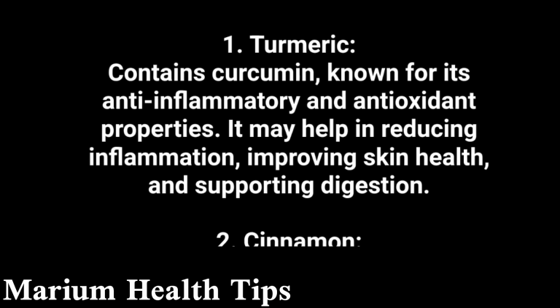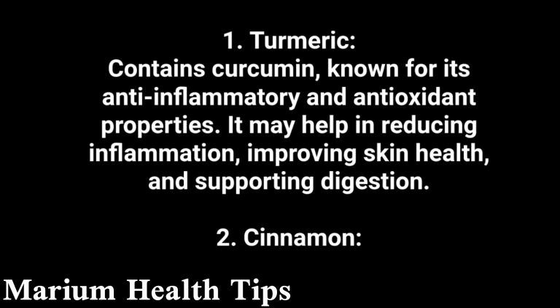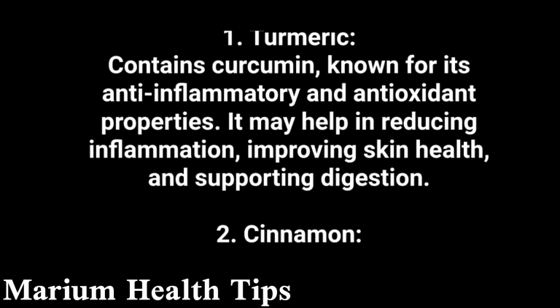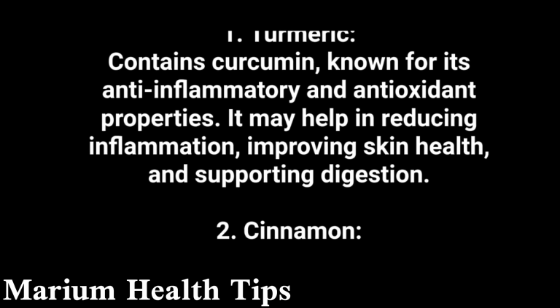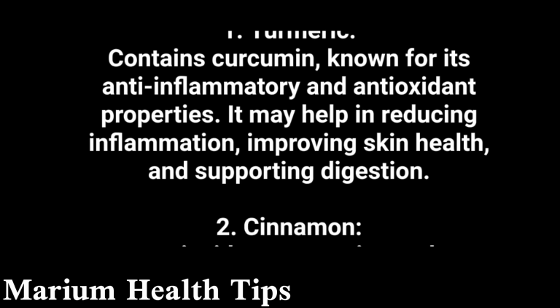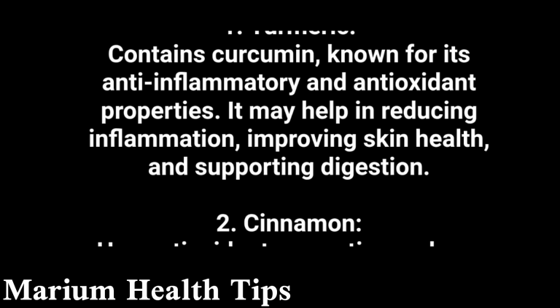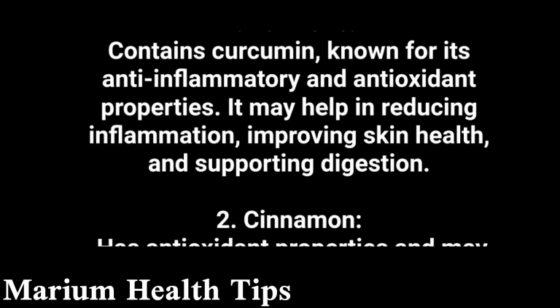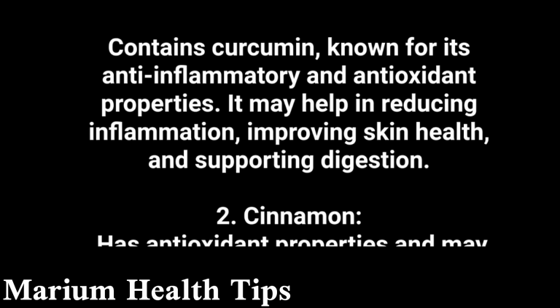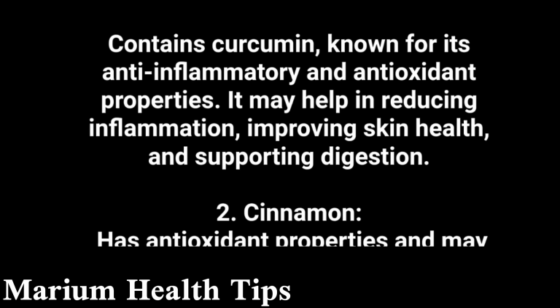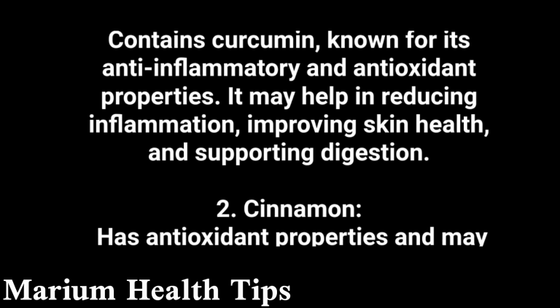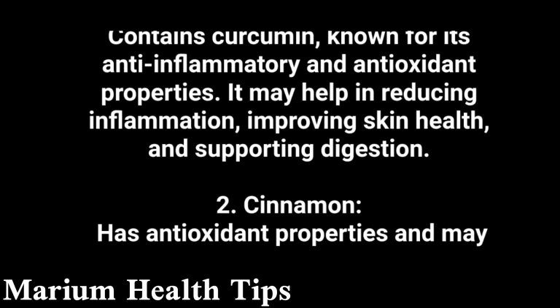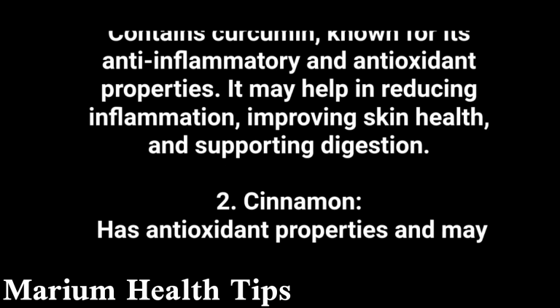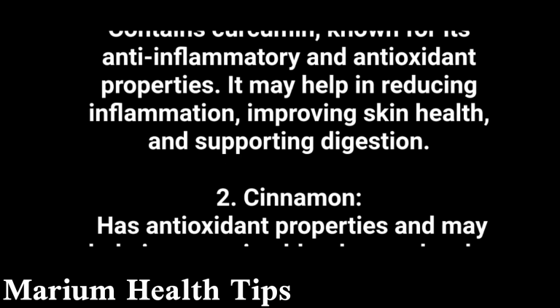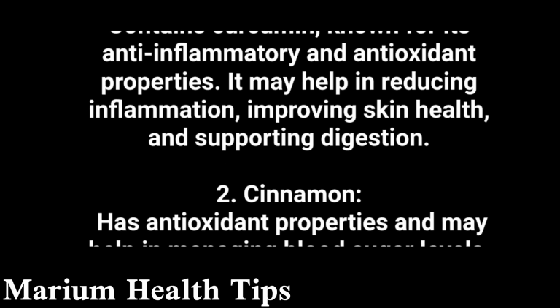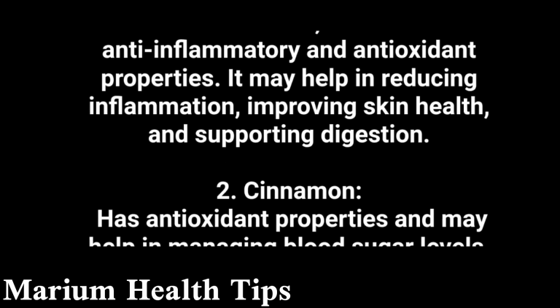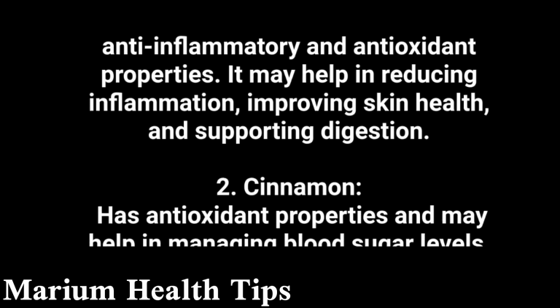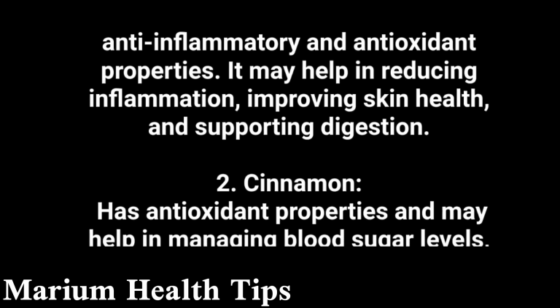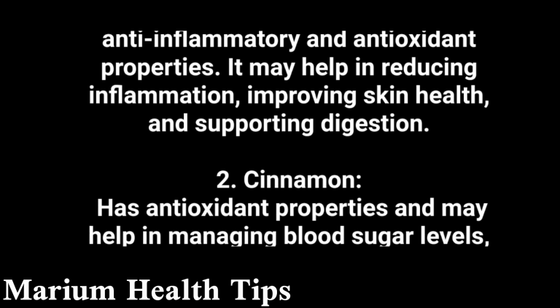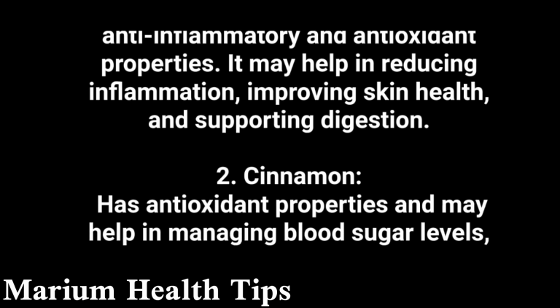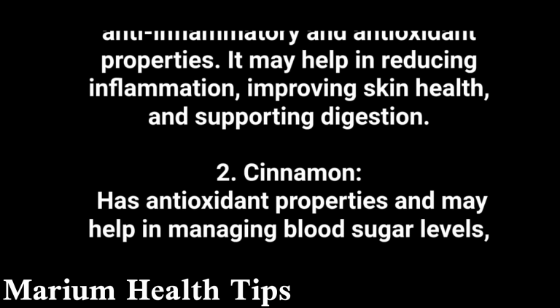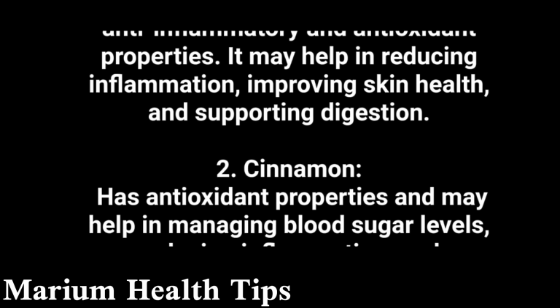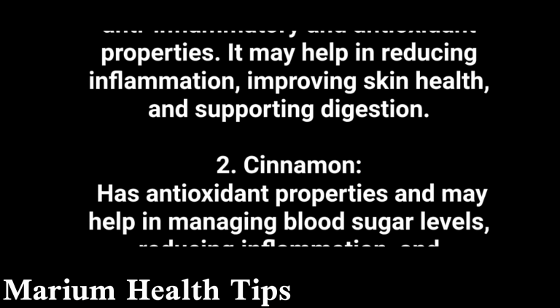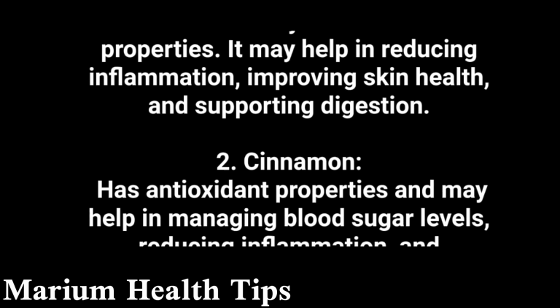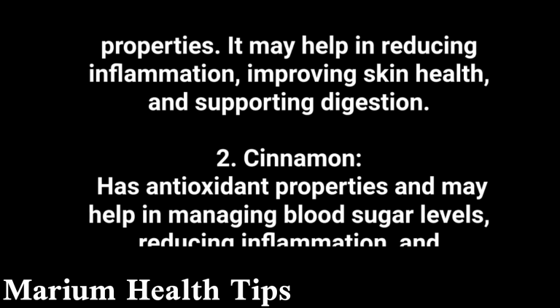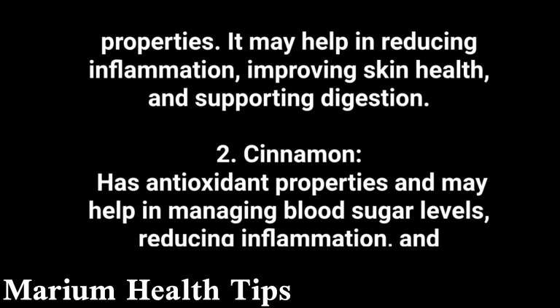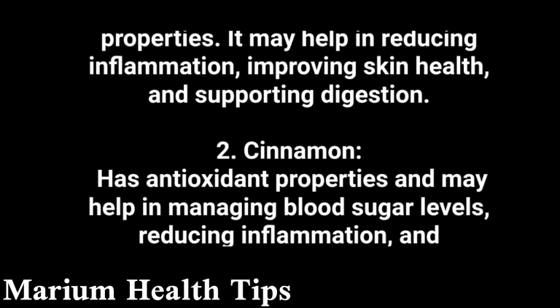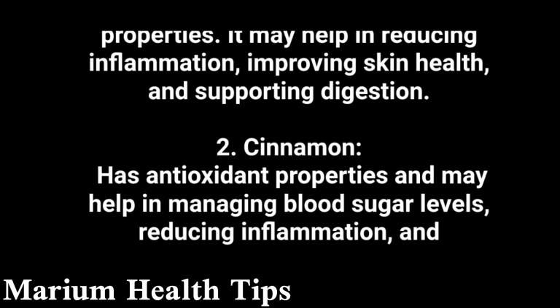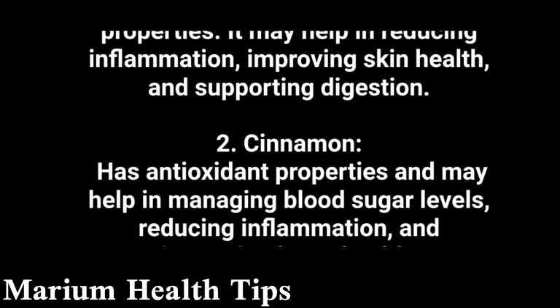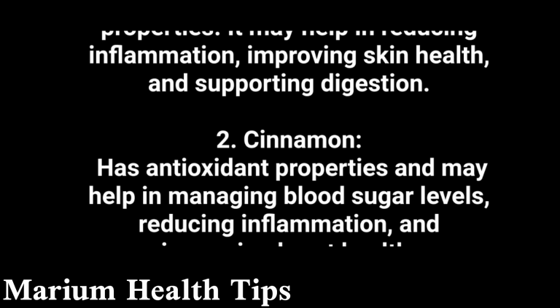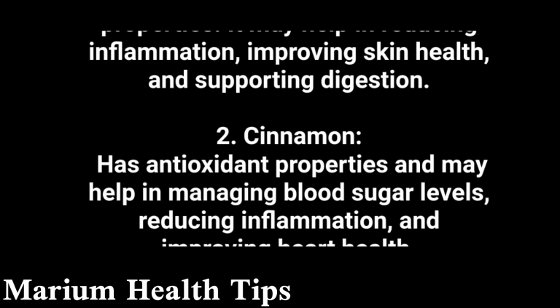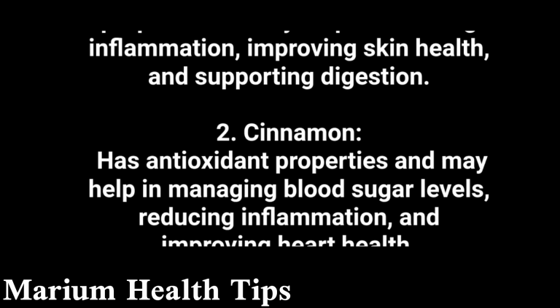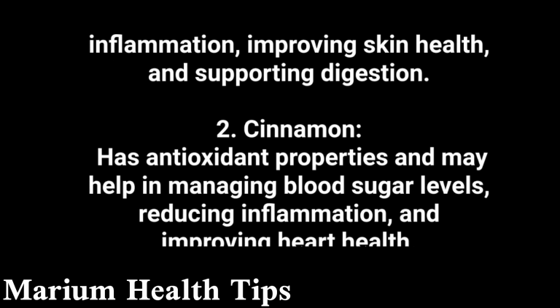2. Cinnamon has antioxidant properties and may help in managing blood sugar levels, reducing inflammation, and improving heart health.